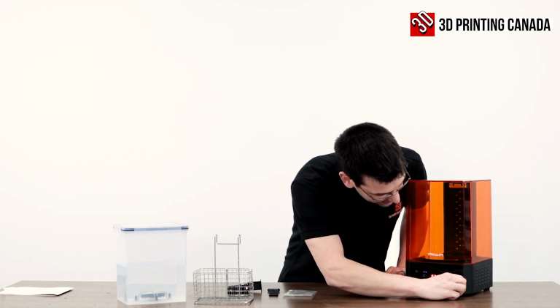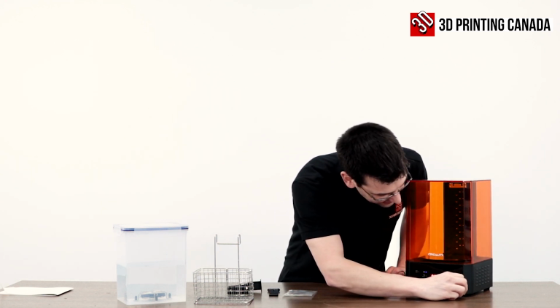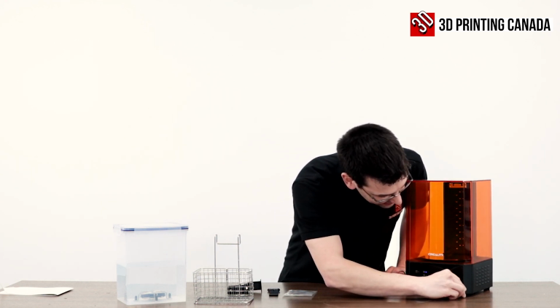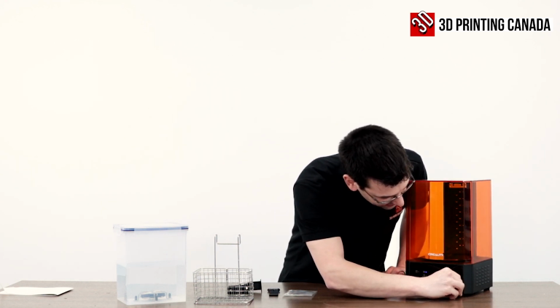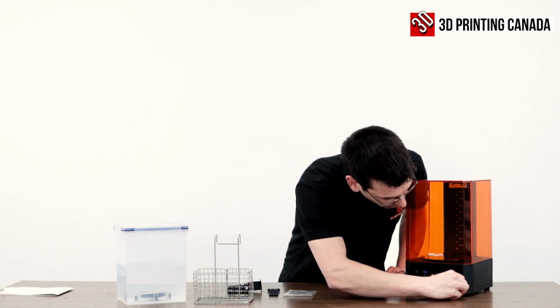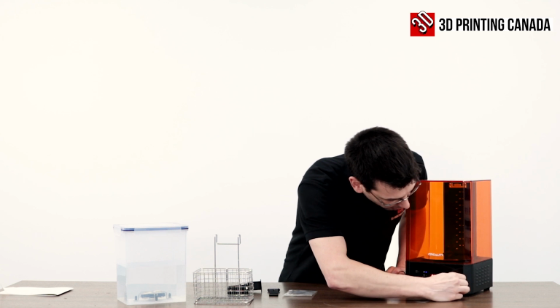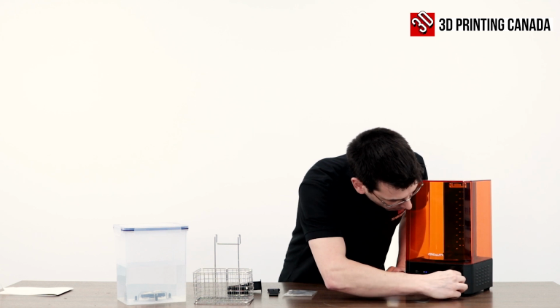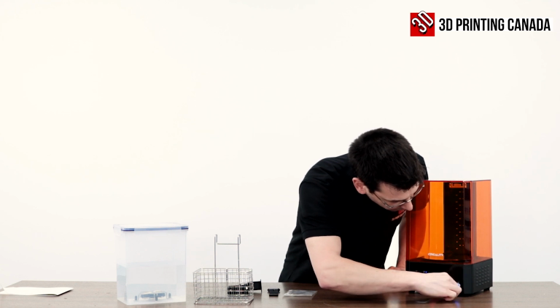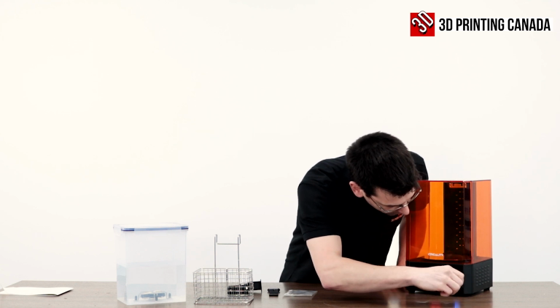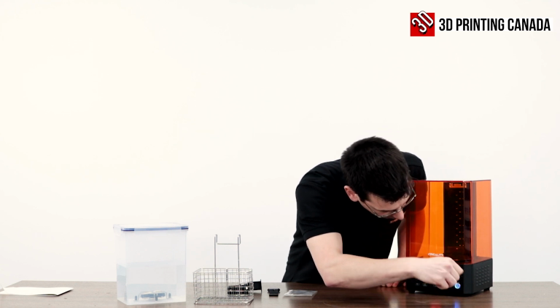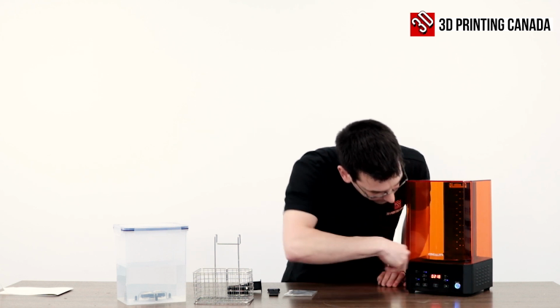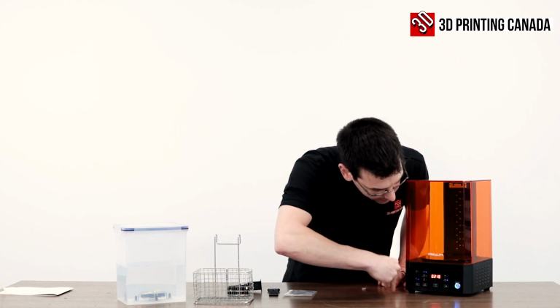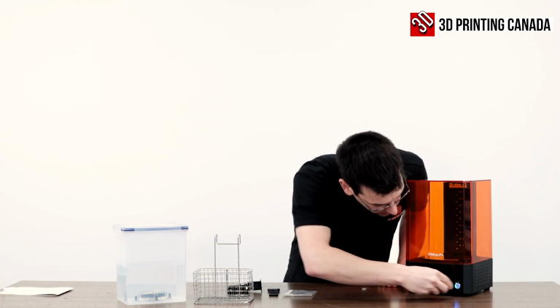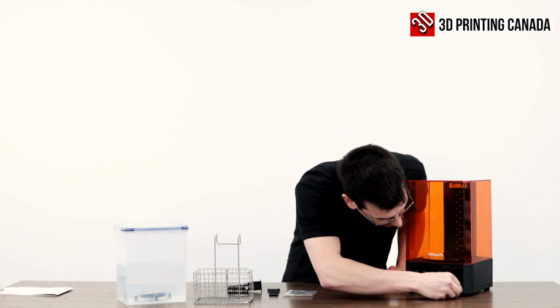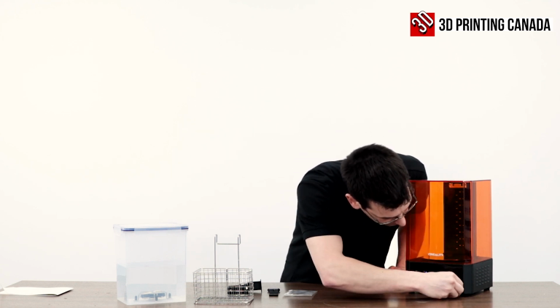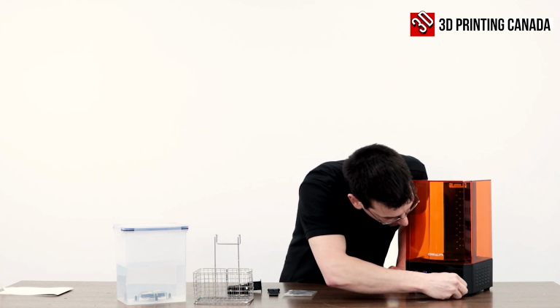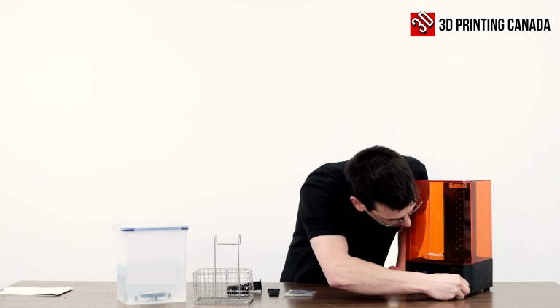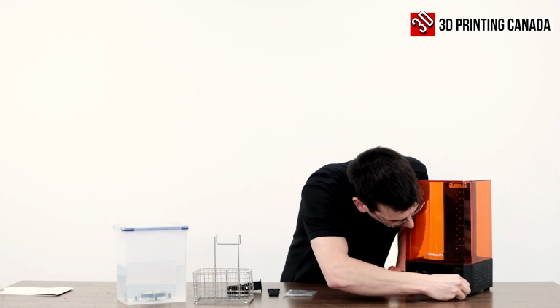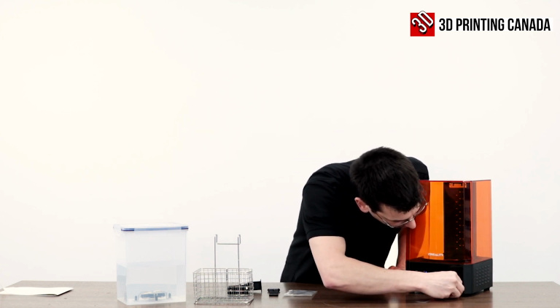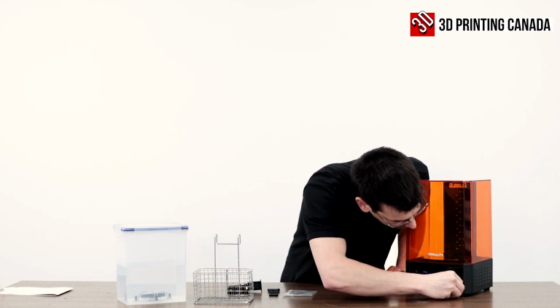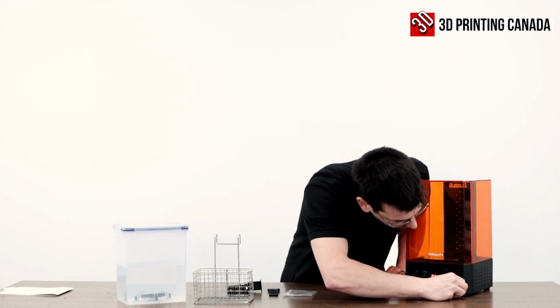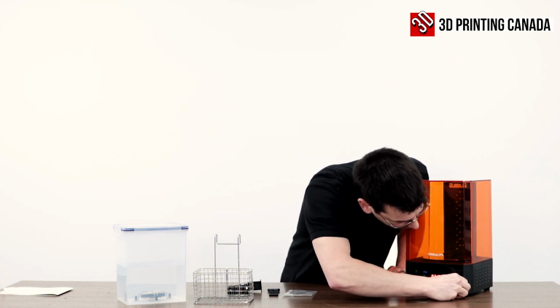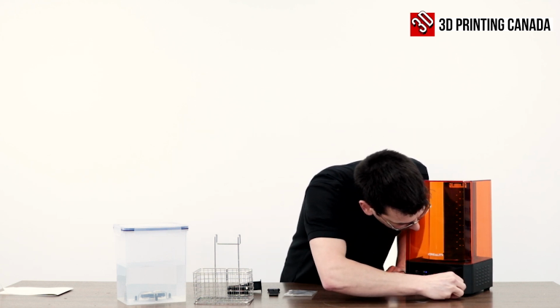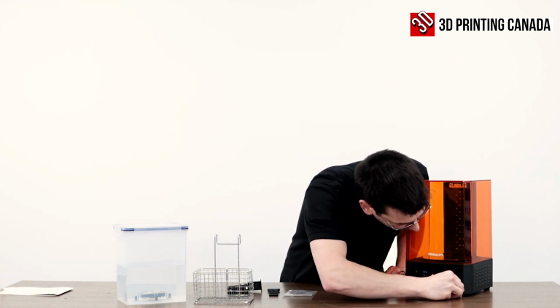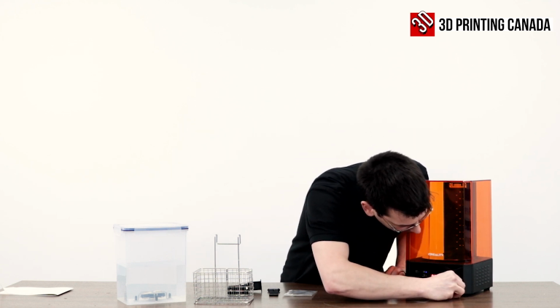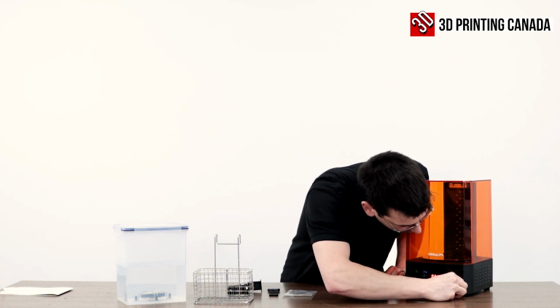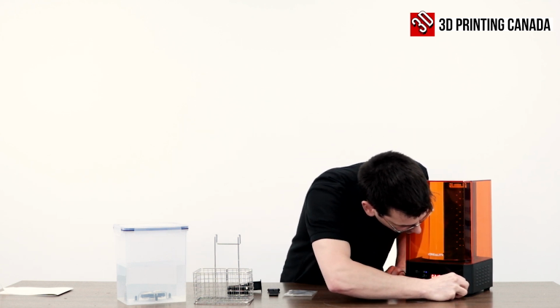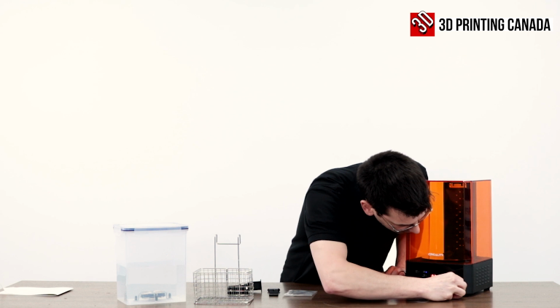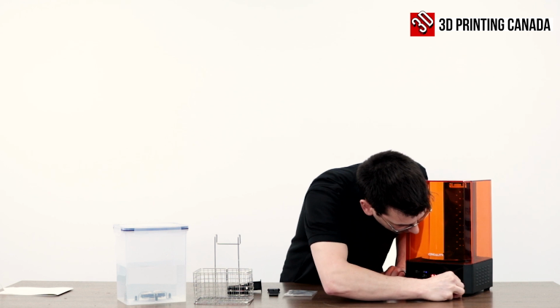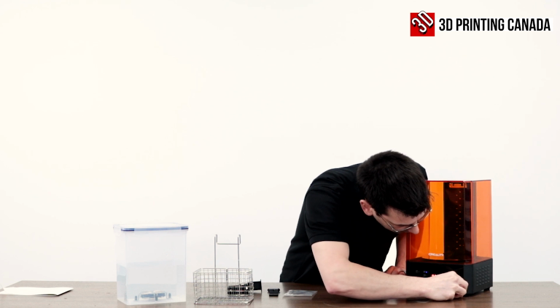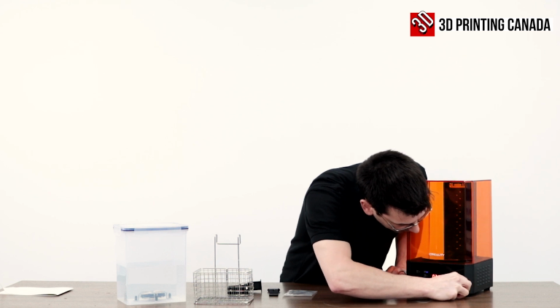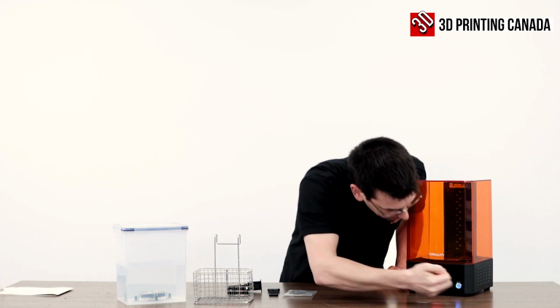Get this — oh, come on Creality. They tucked it behind the button so that you can't get it.